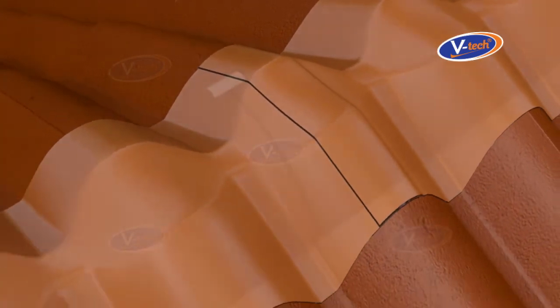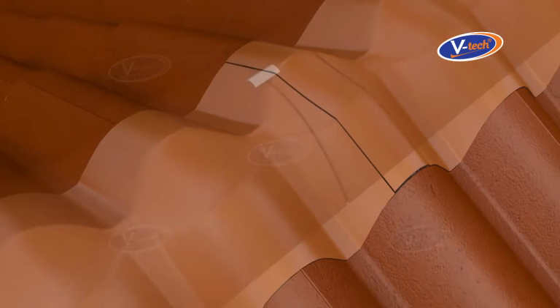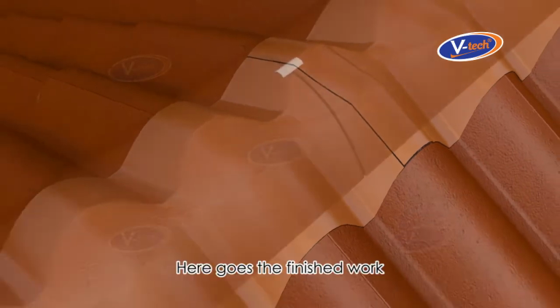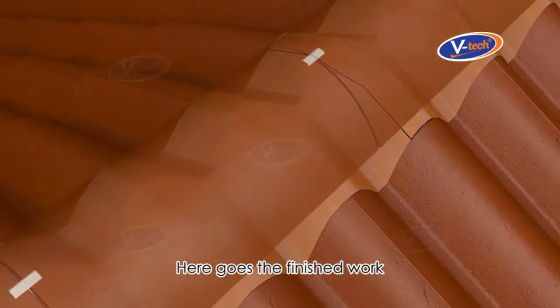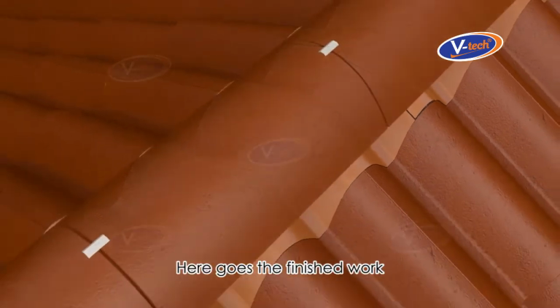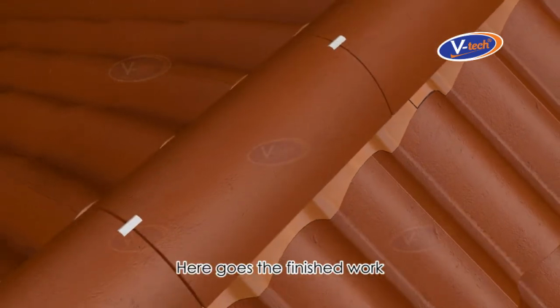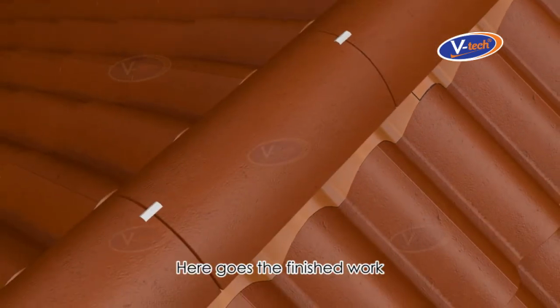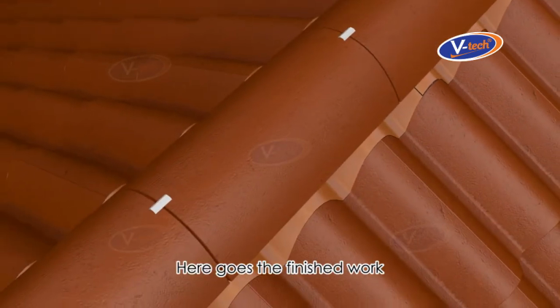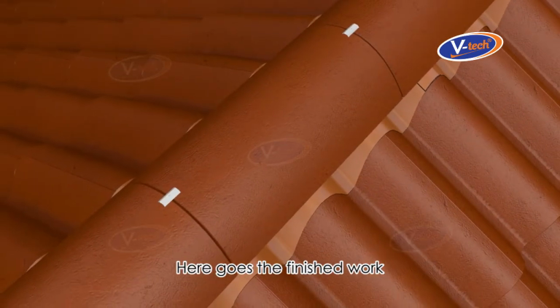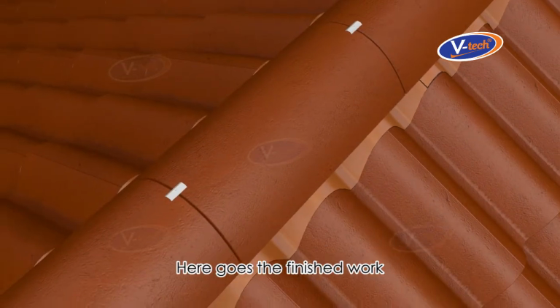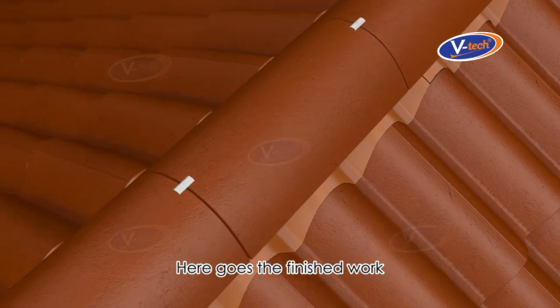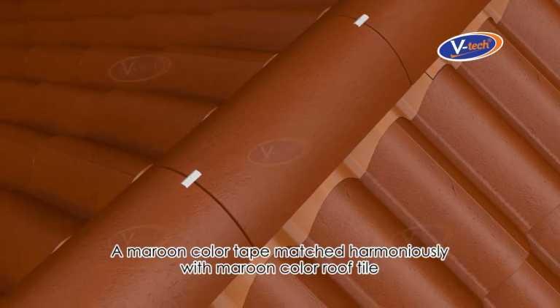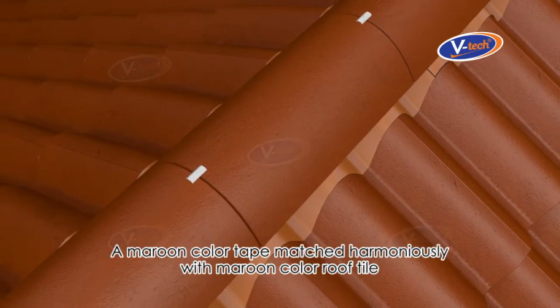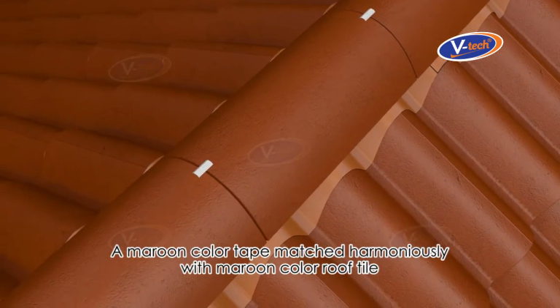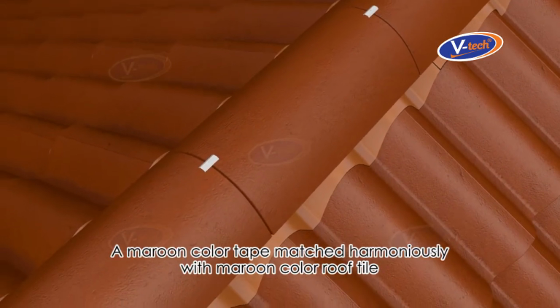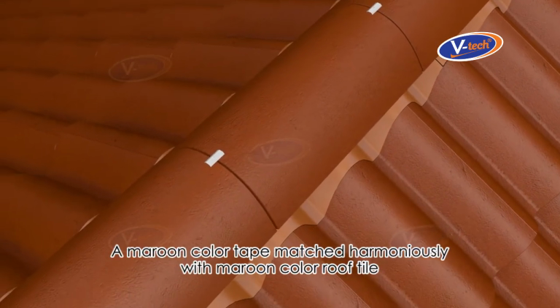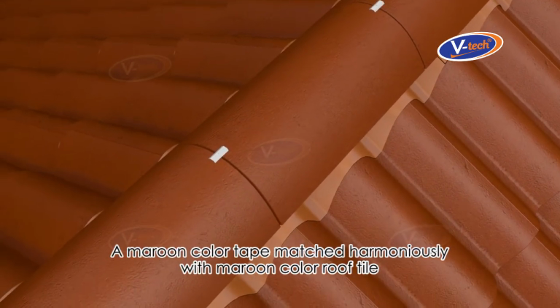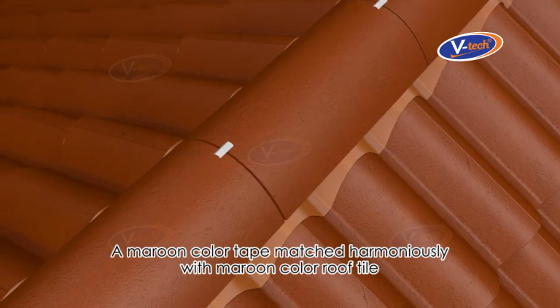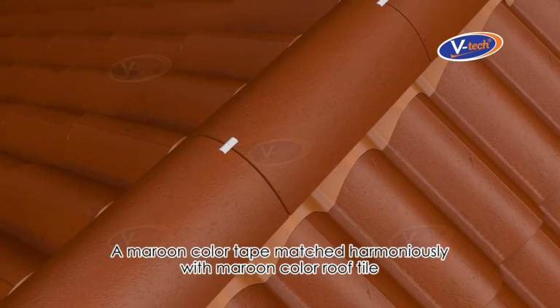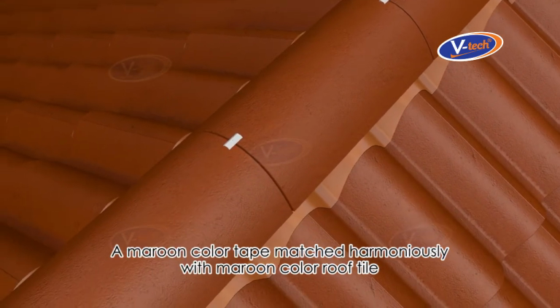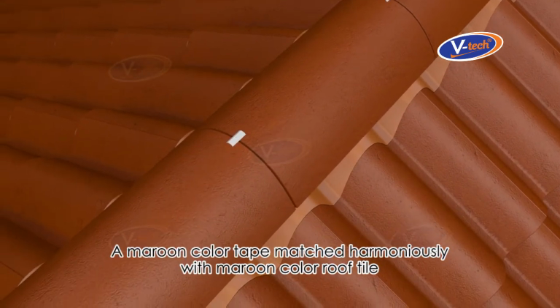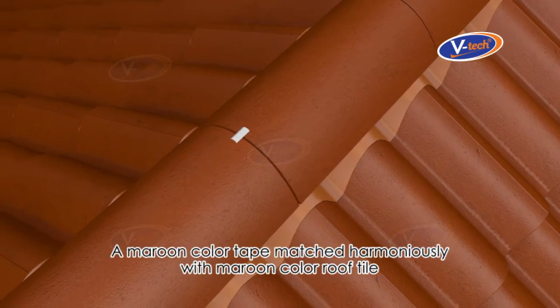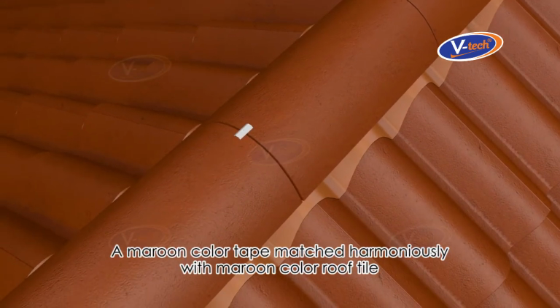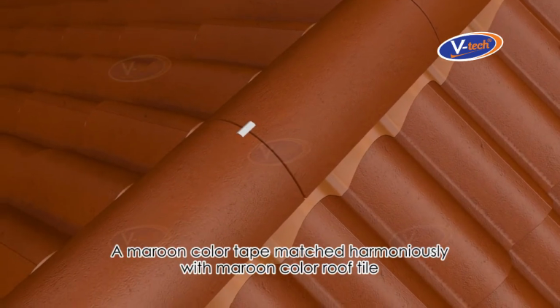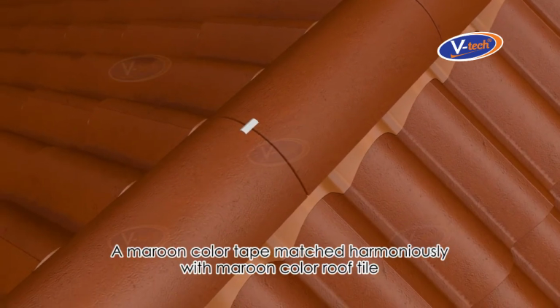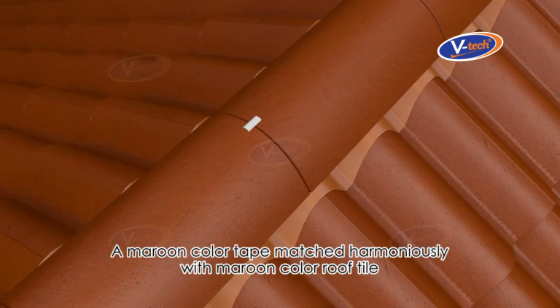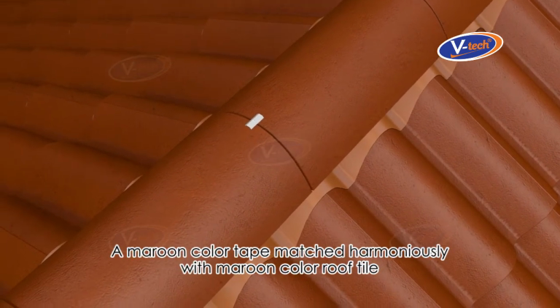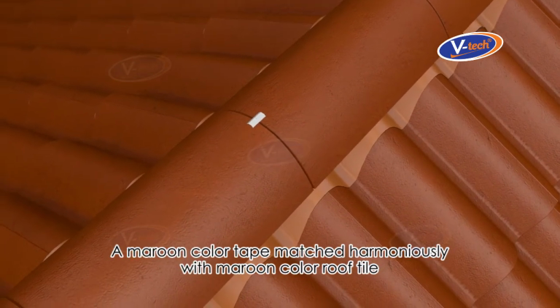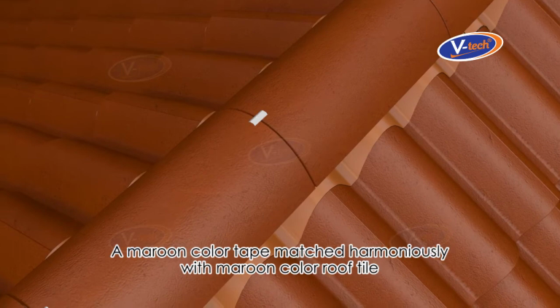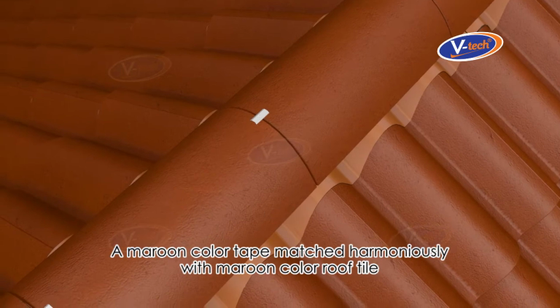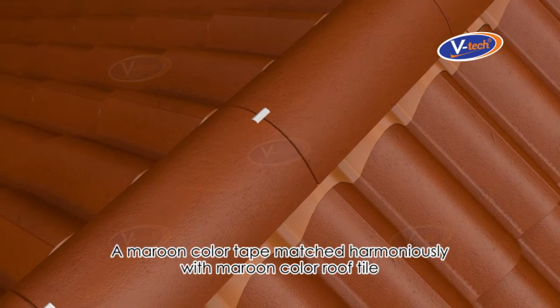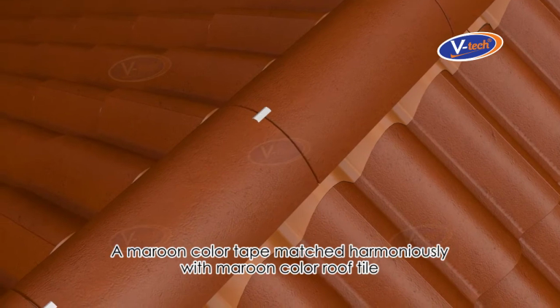Here is the finished work — a maroon color tape matched harmoniously with maroon color roof tile.